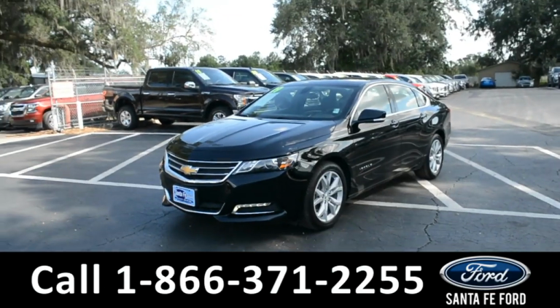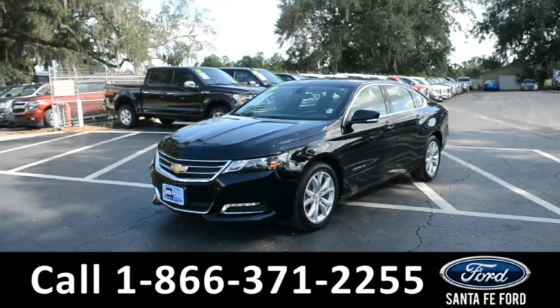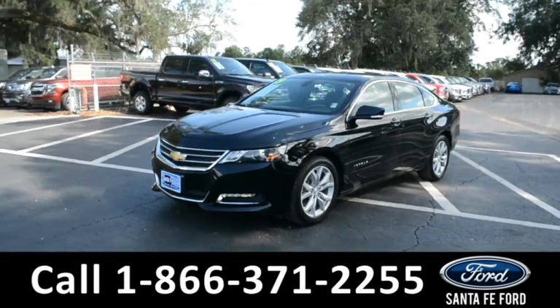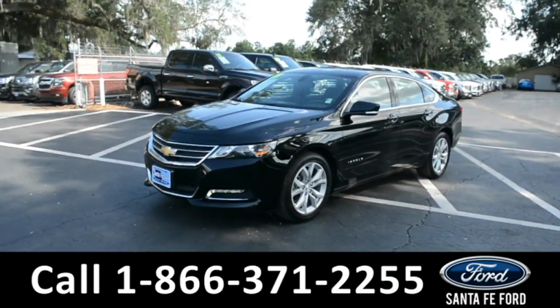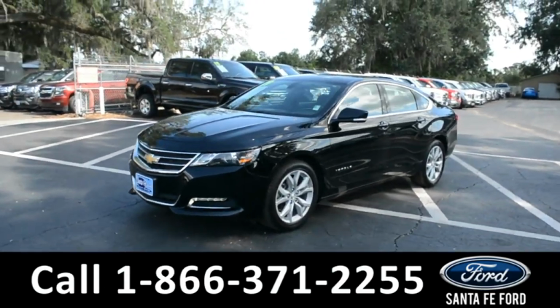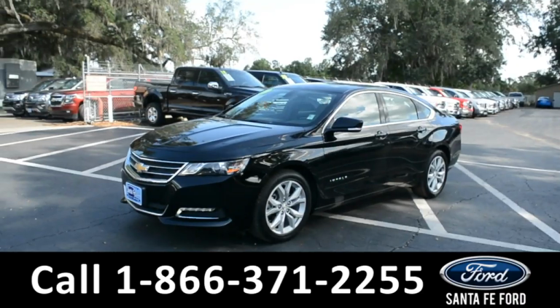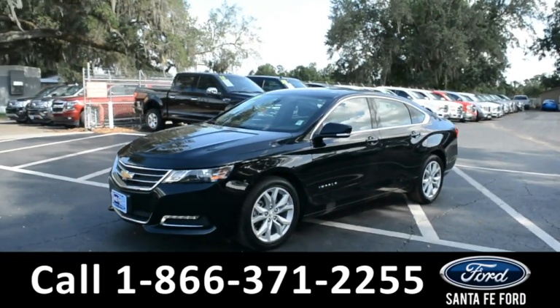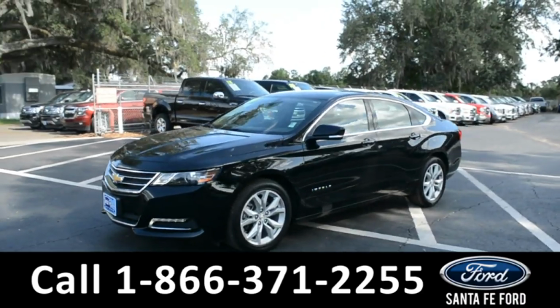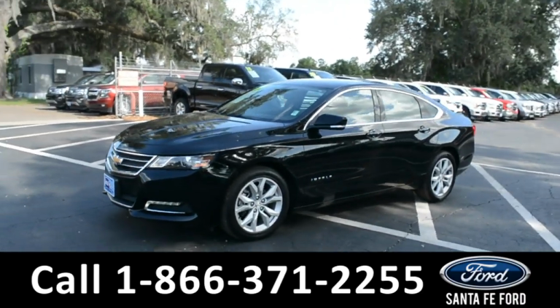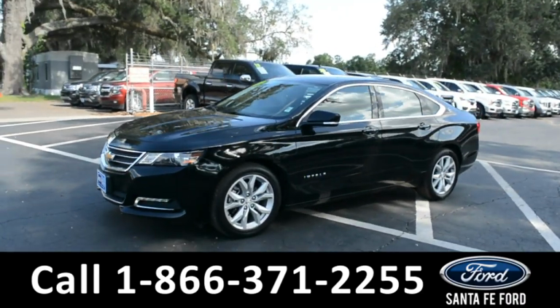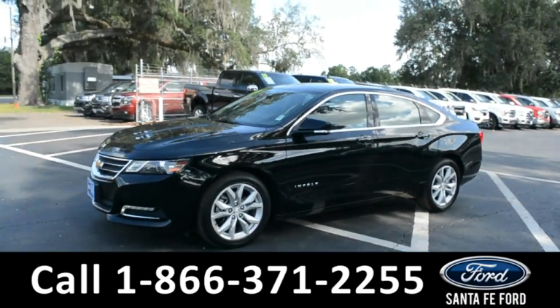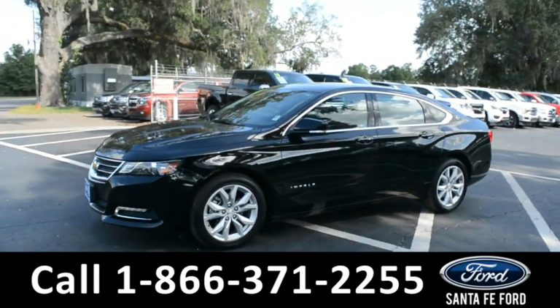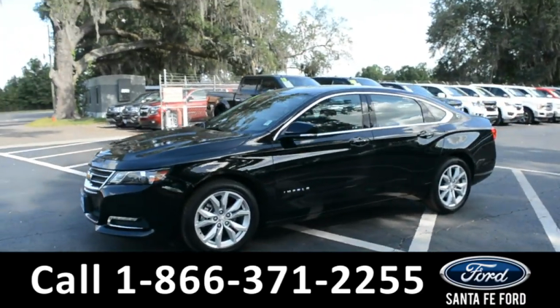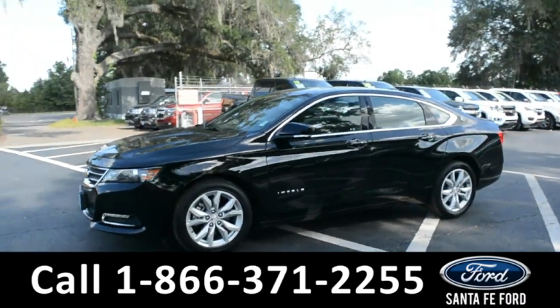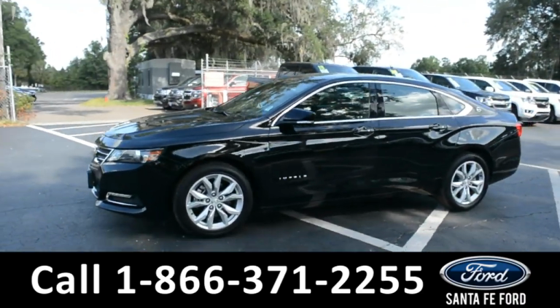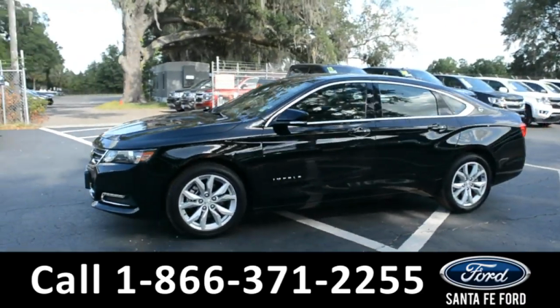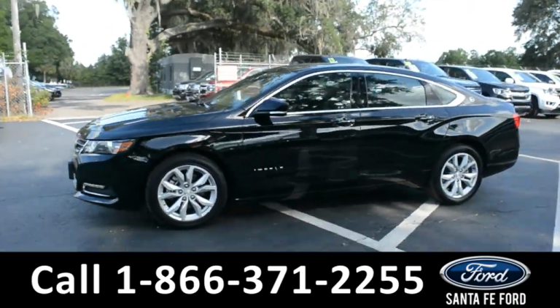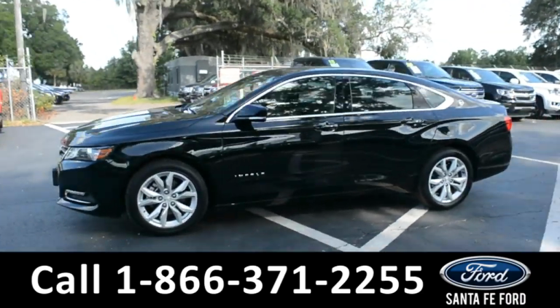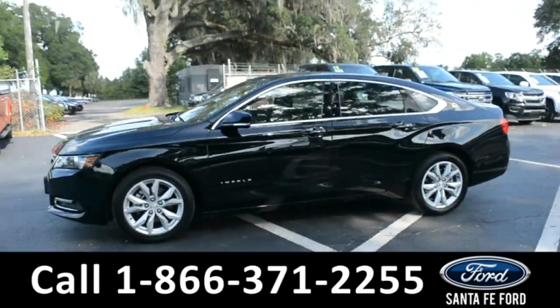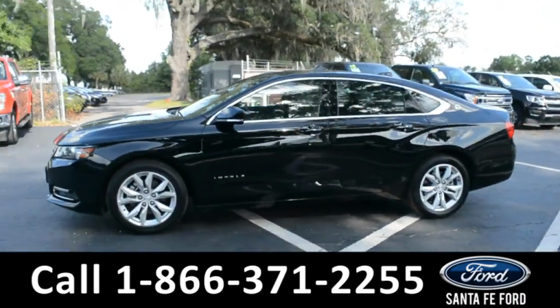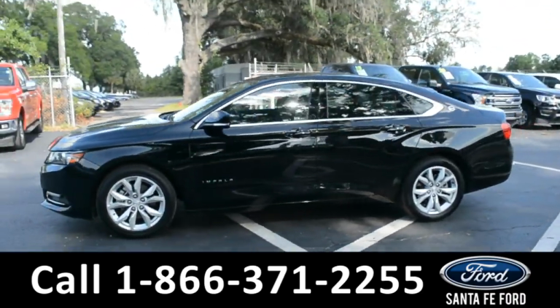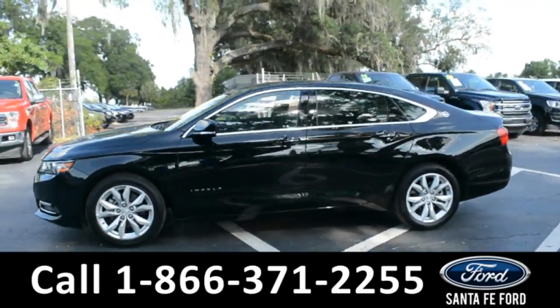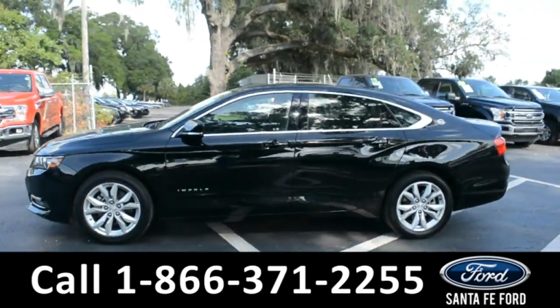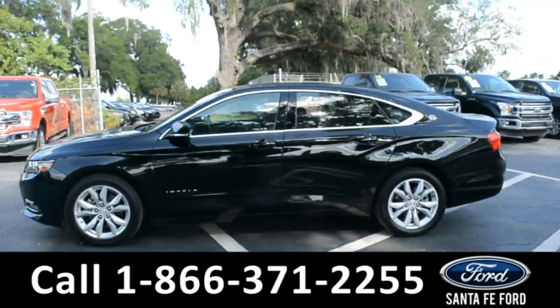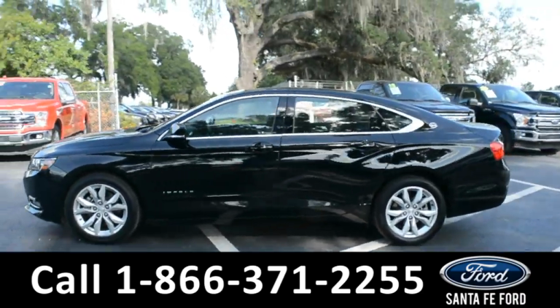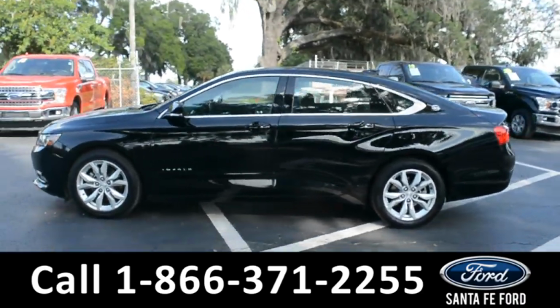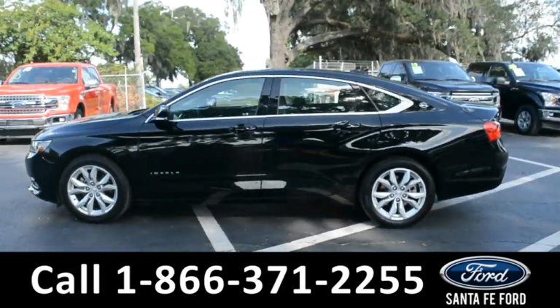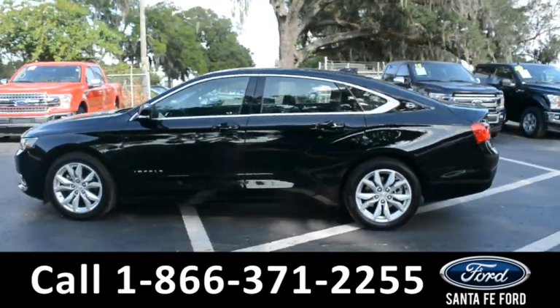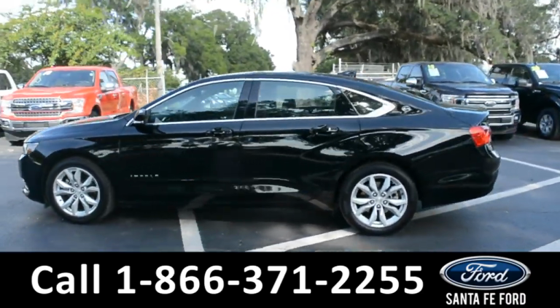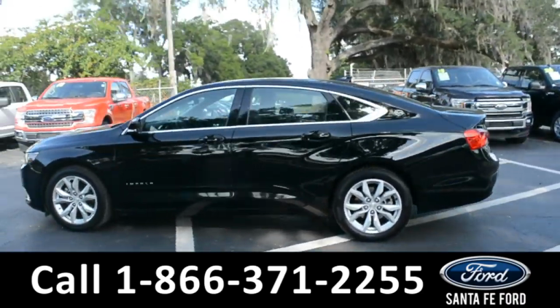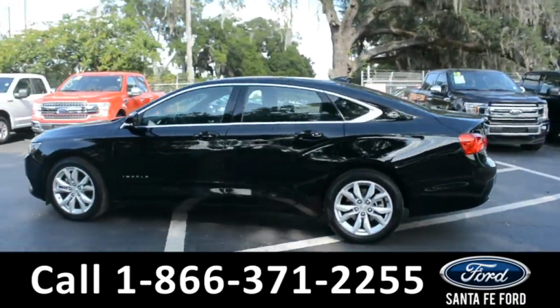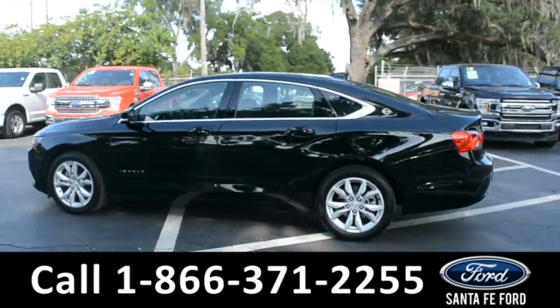This 2019 Chevy Impala has fog lights, alloy wheels, remote keyless entry, and tinted windows.